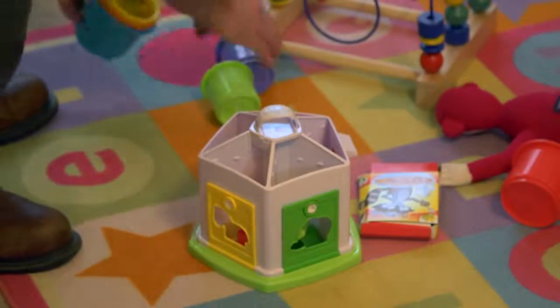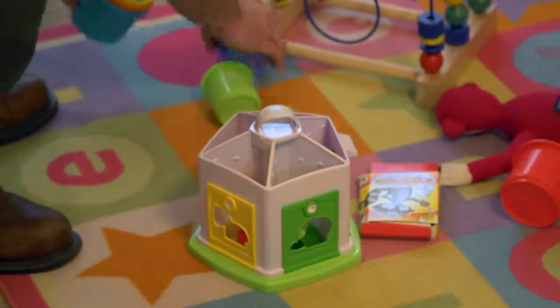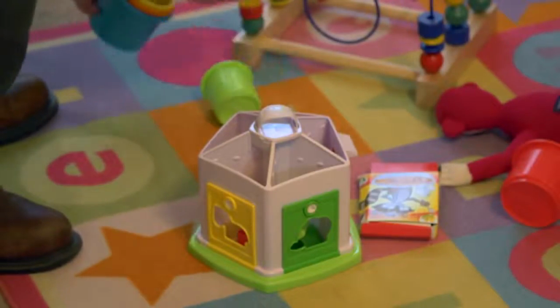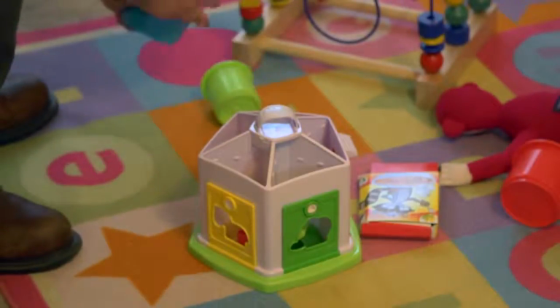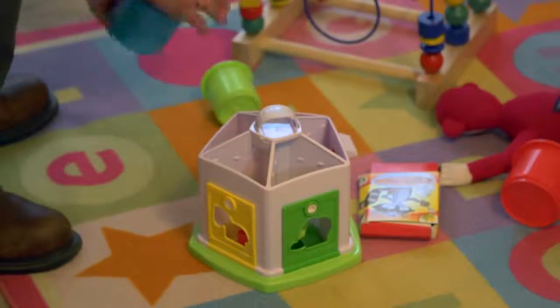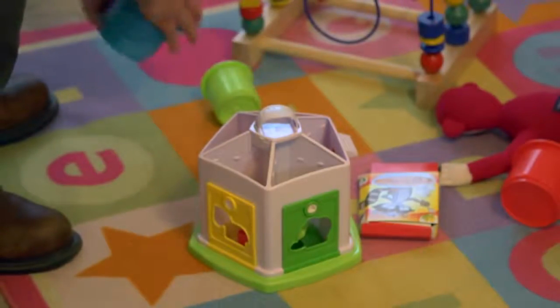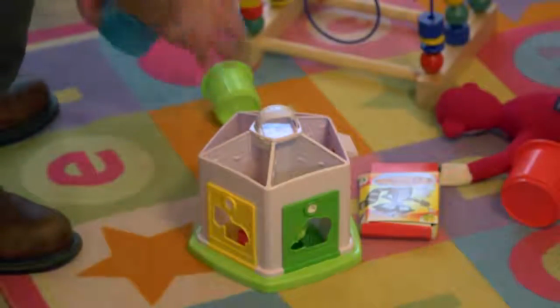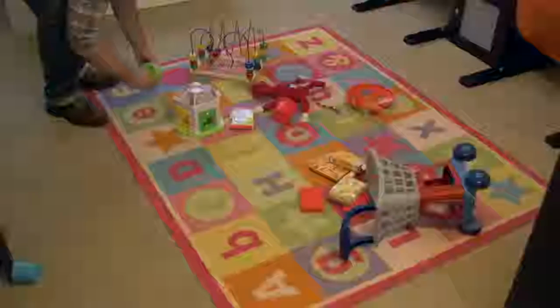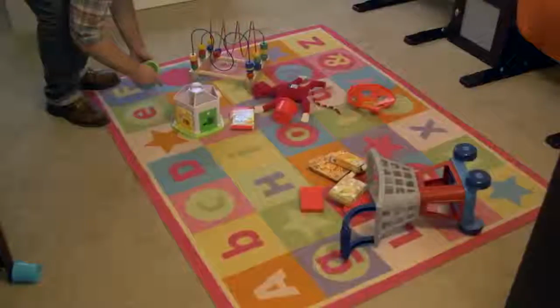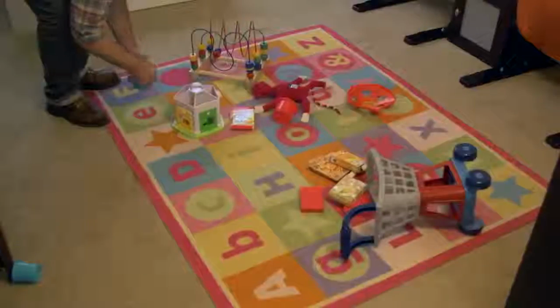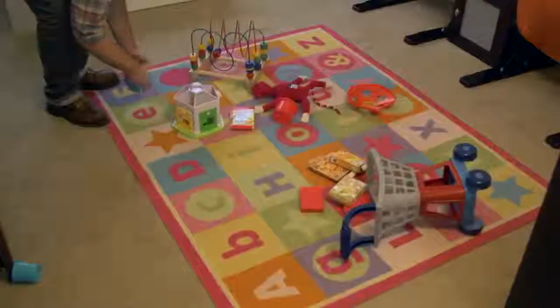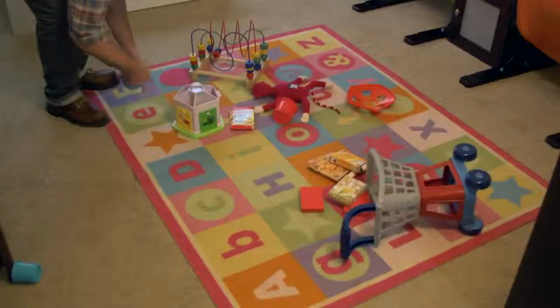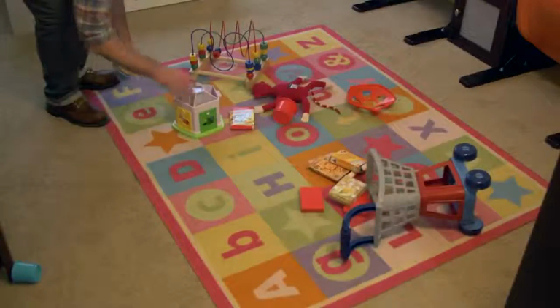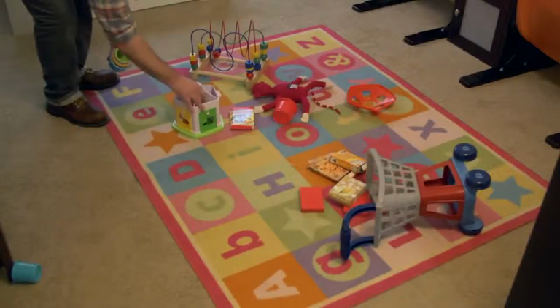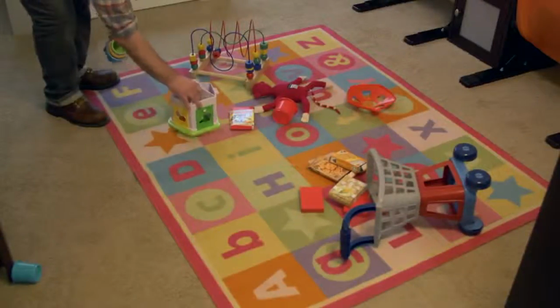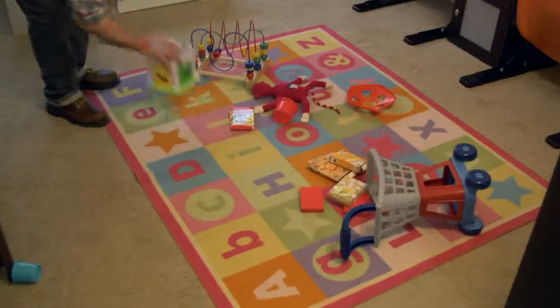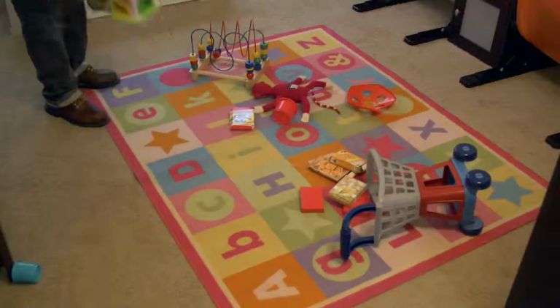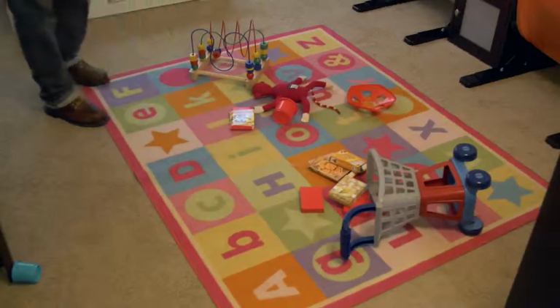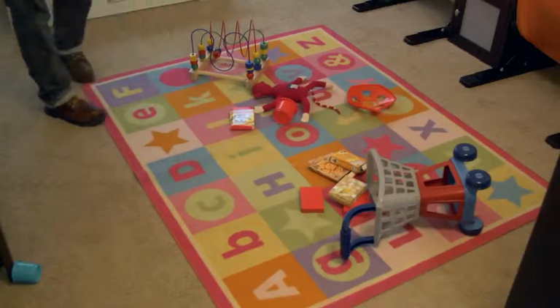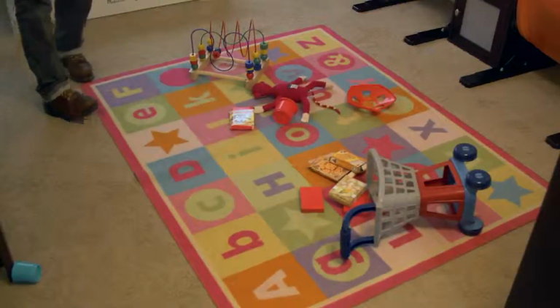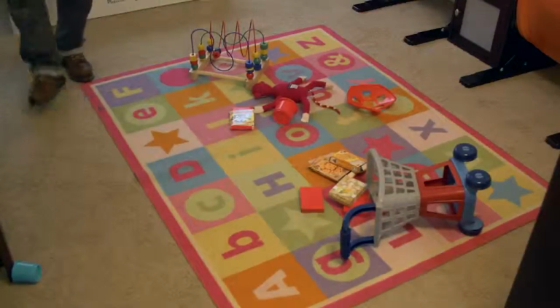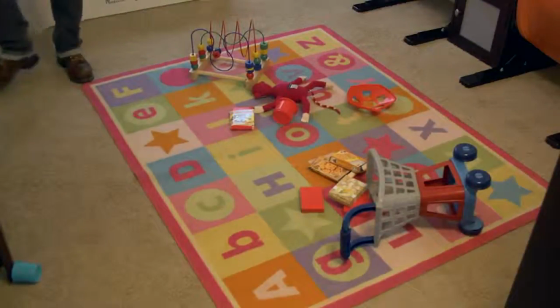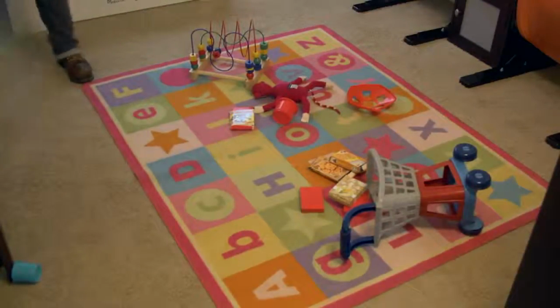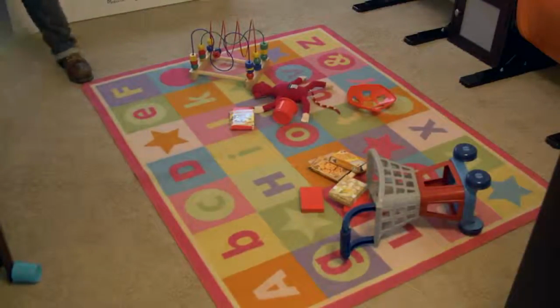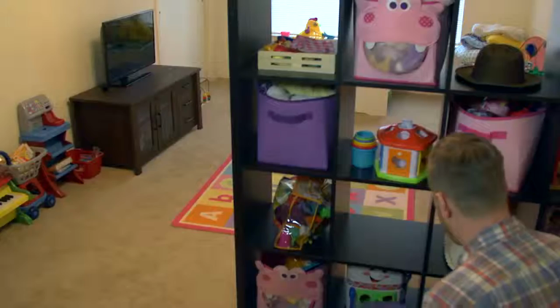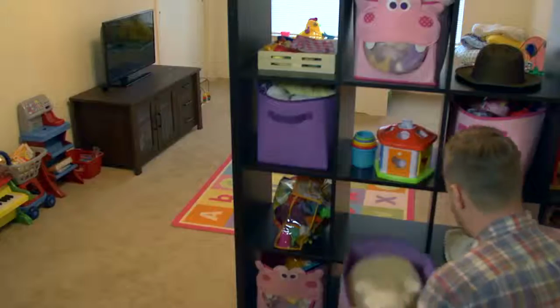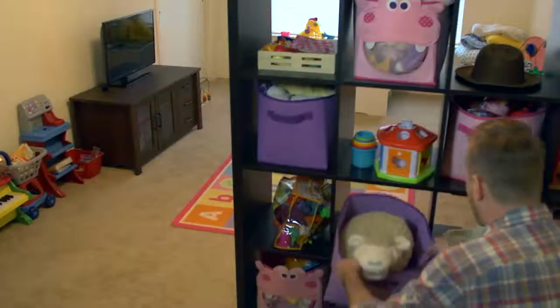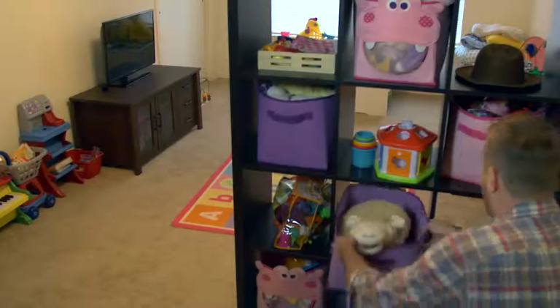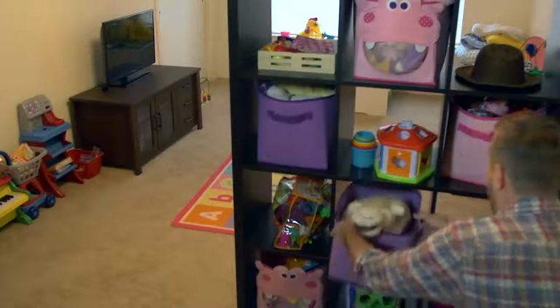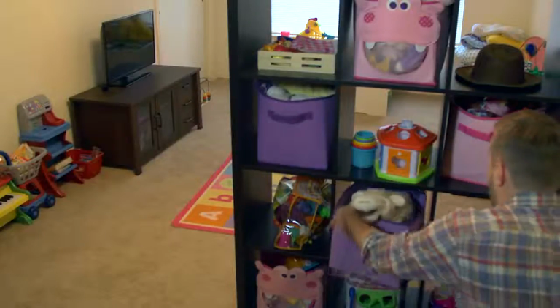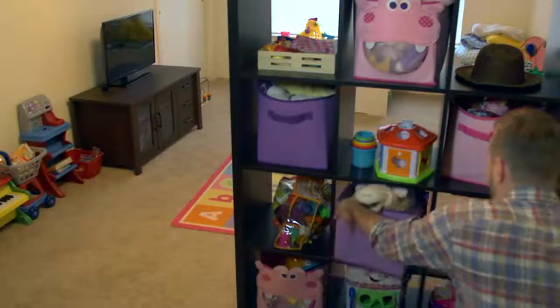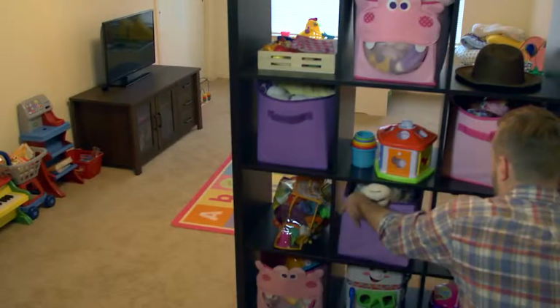When people are house hunting, they're imagining a fresh start, and that becomes difficult with toys scattered about.